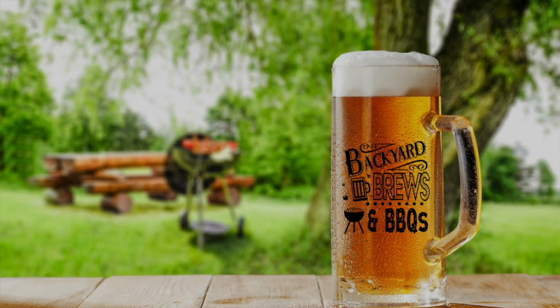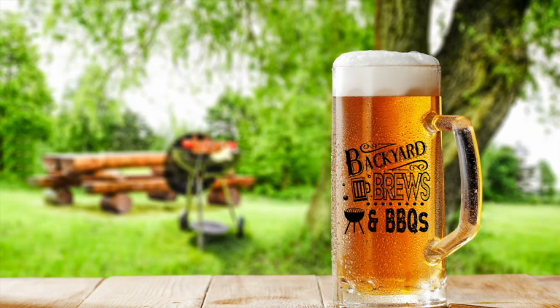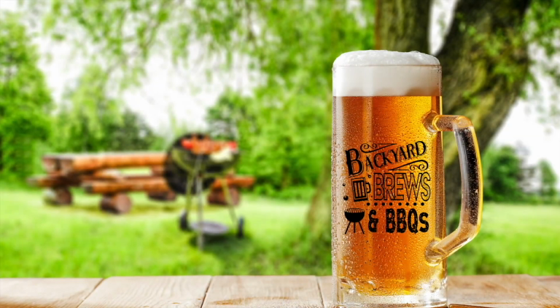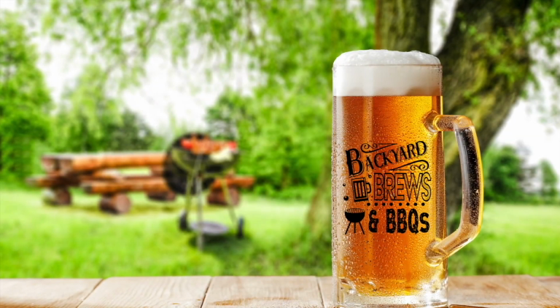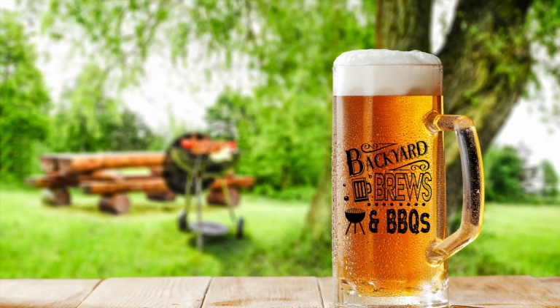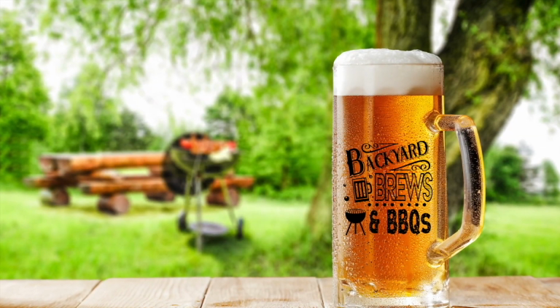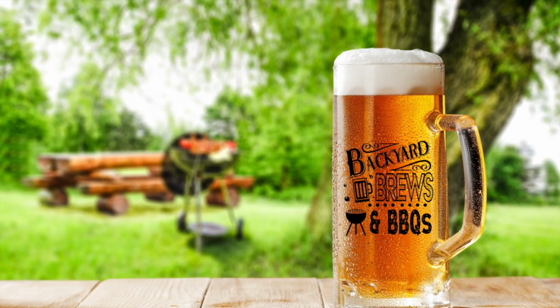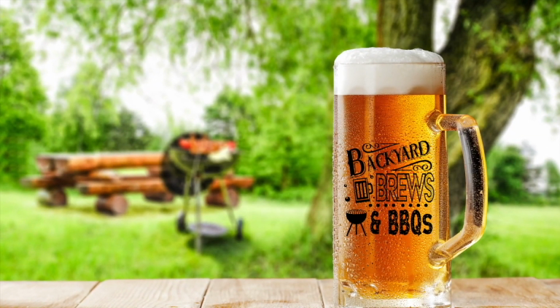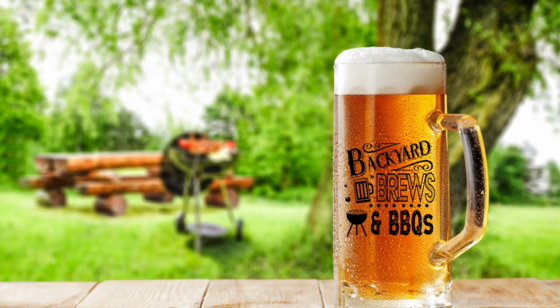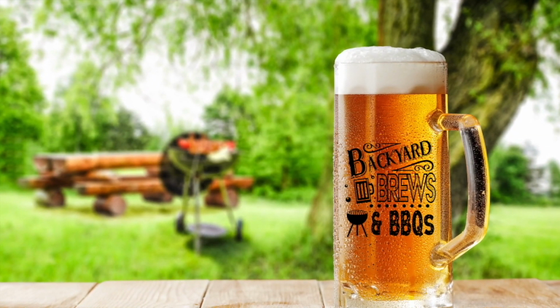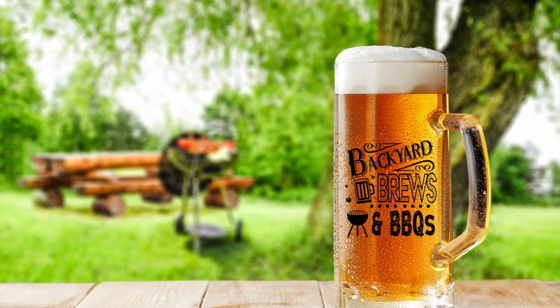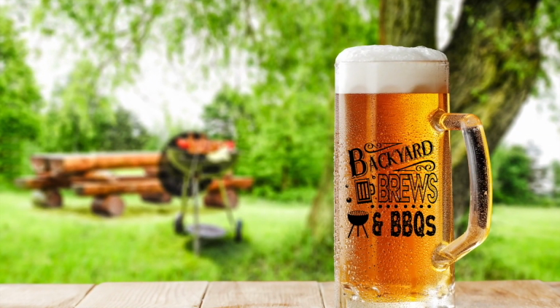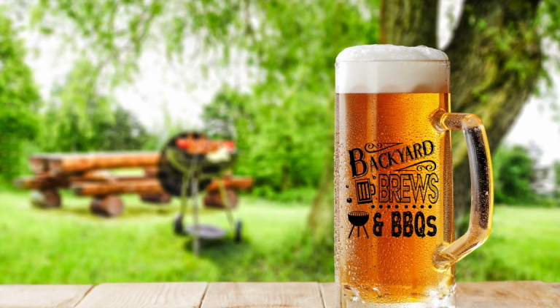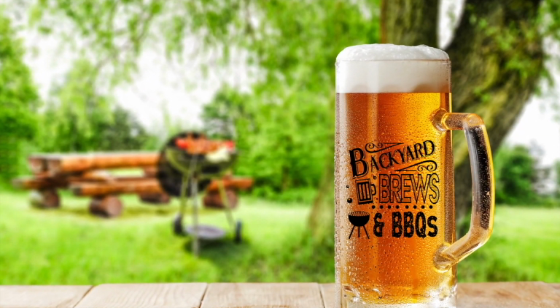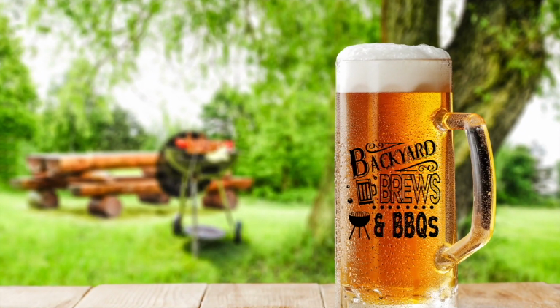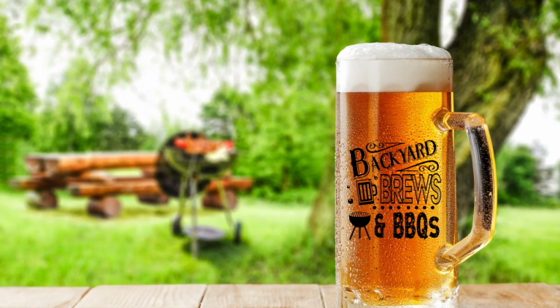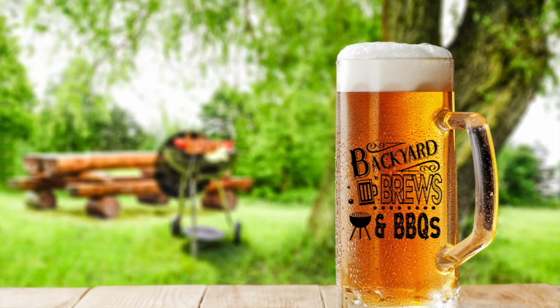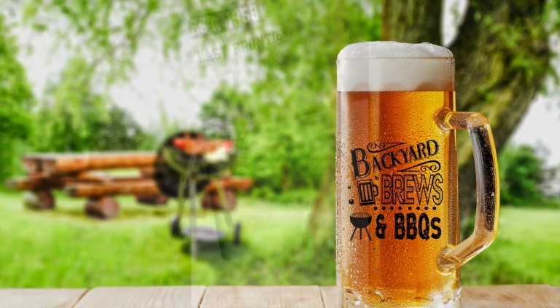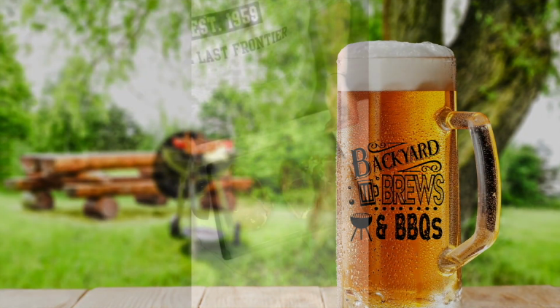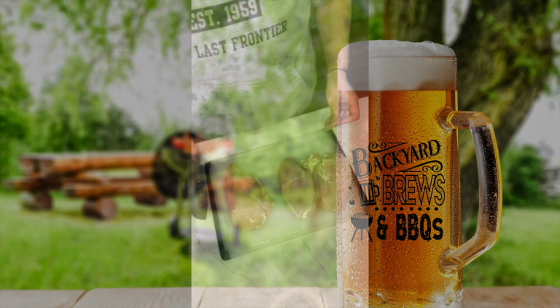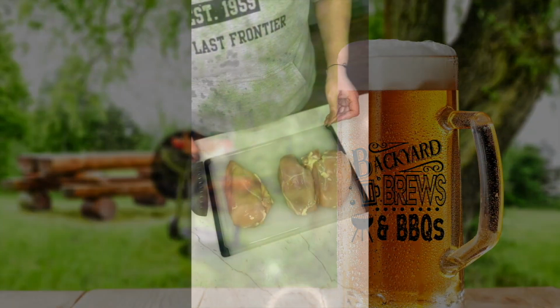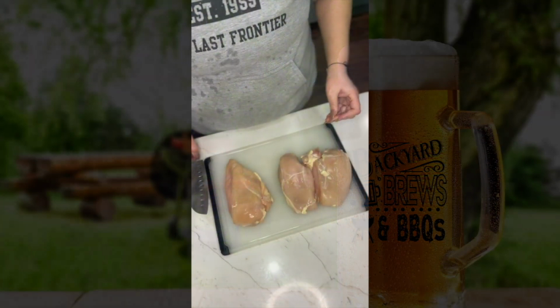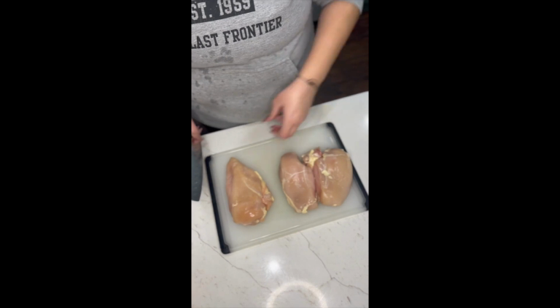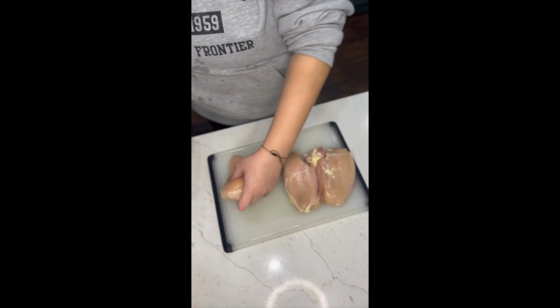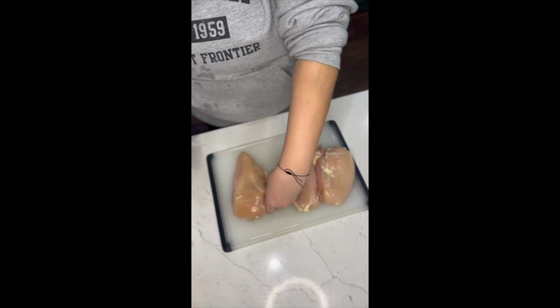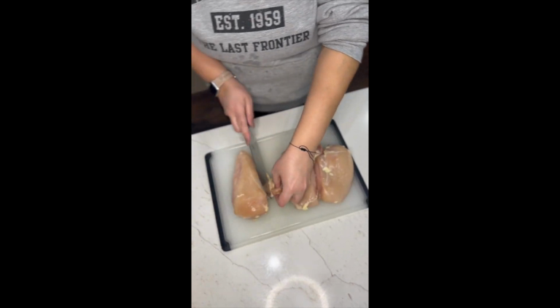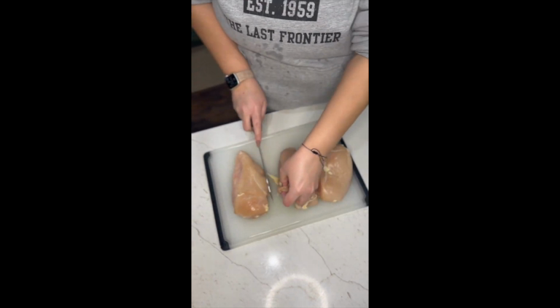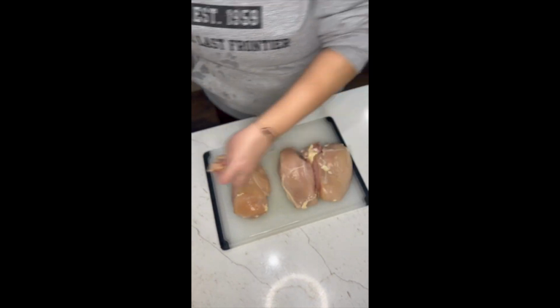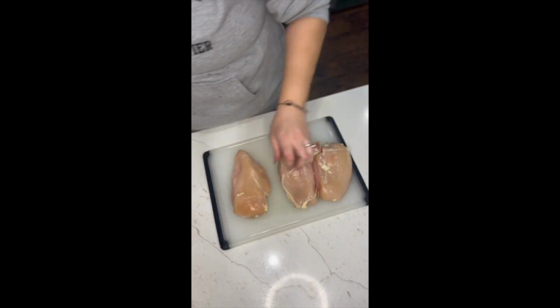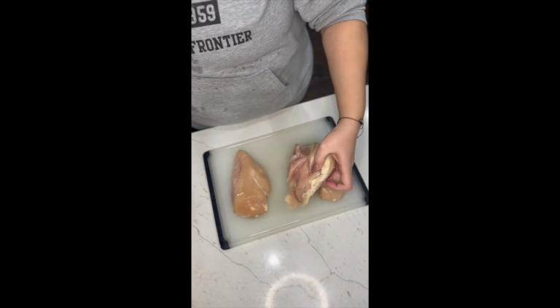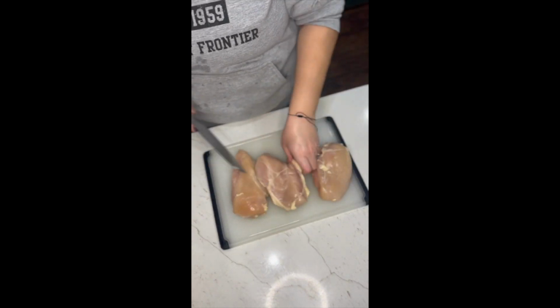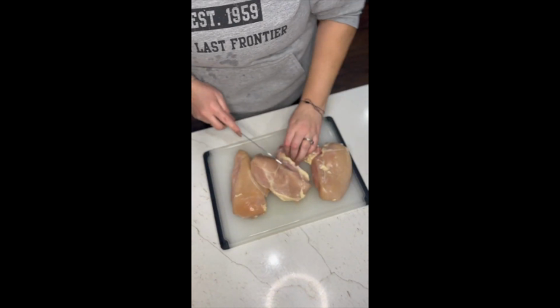Hey y'all, welcome to Backyard Brews and Barbecues. I'm Nick. Today we are making smothered chicken.